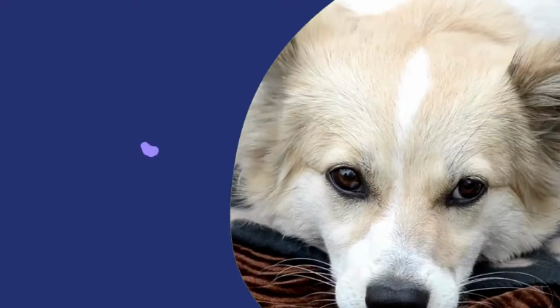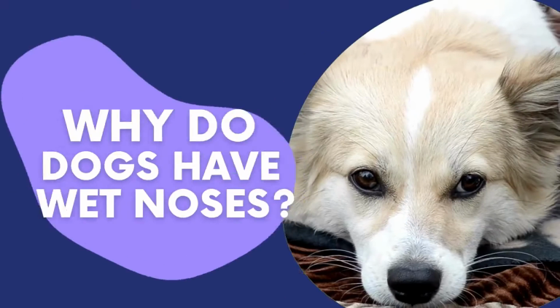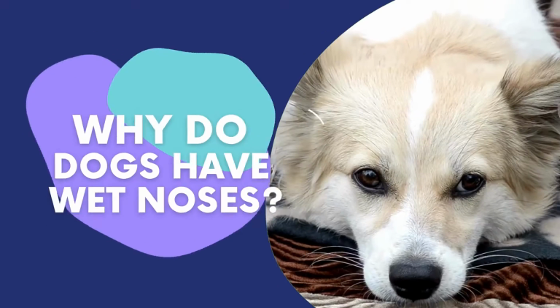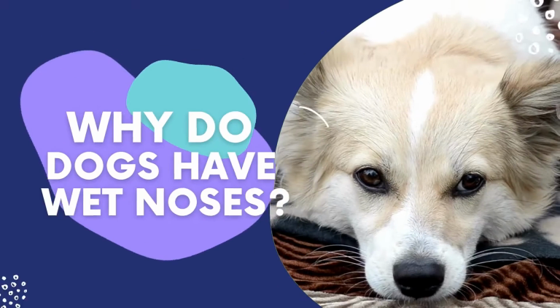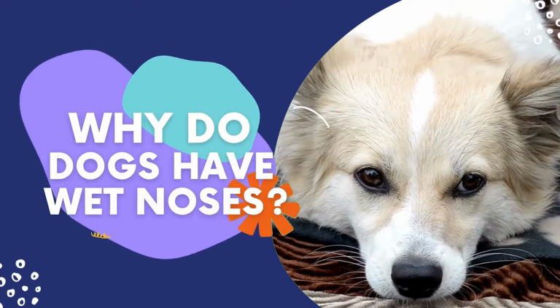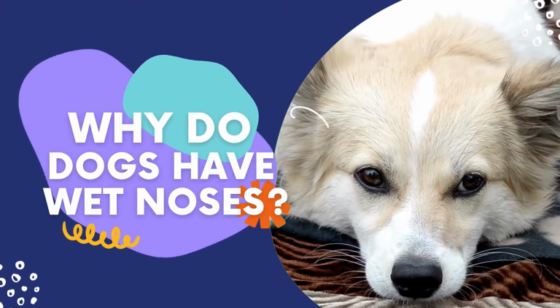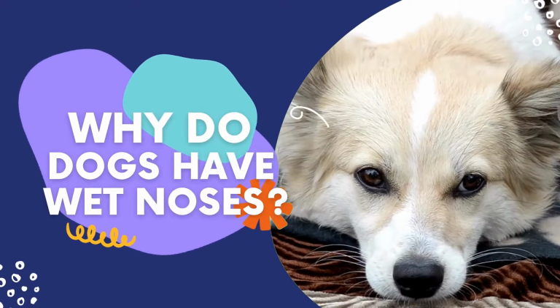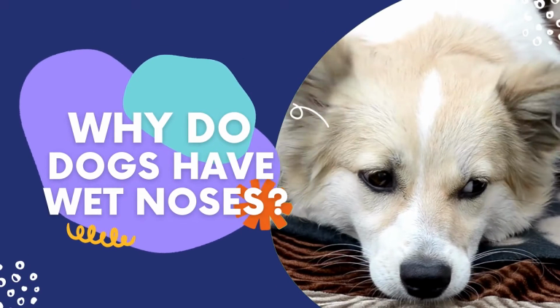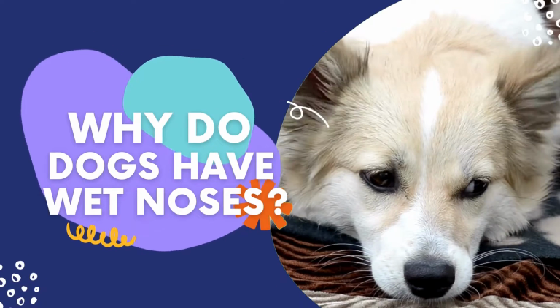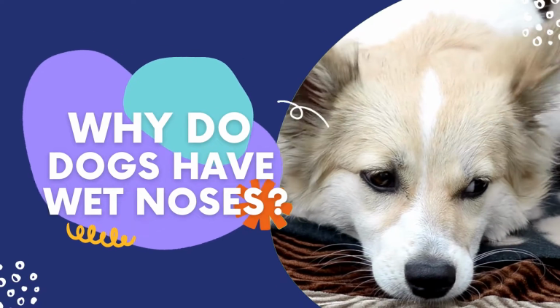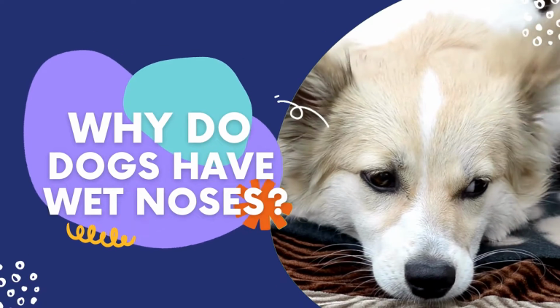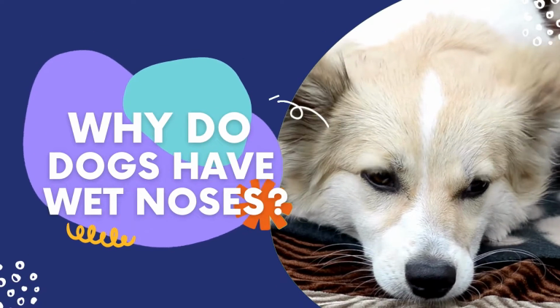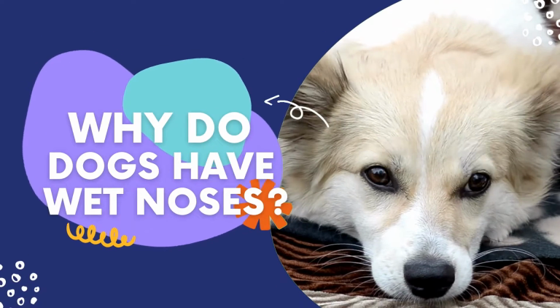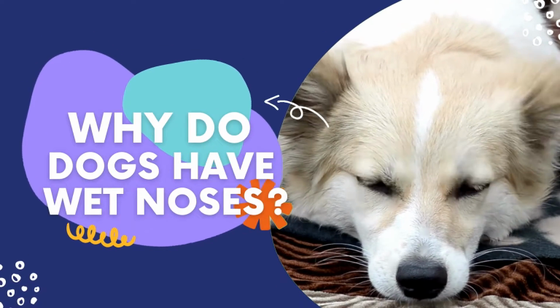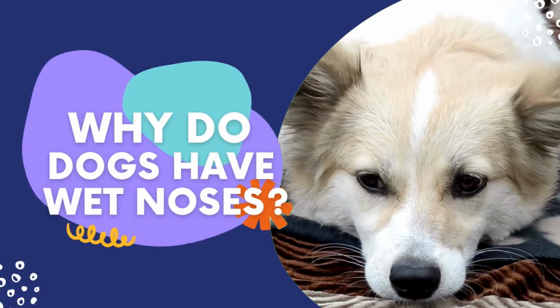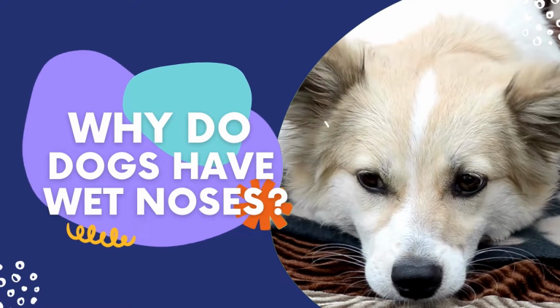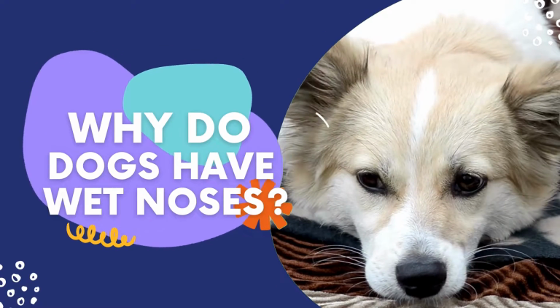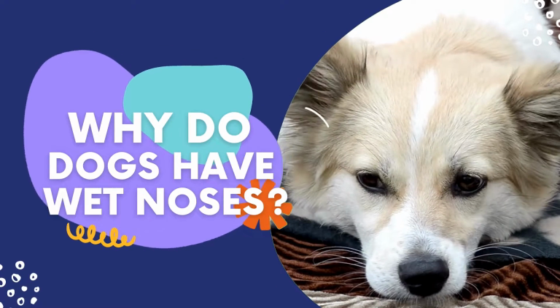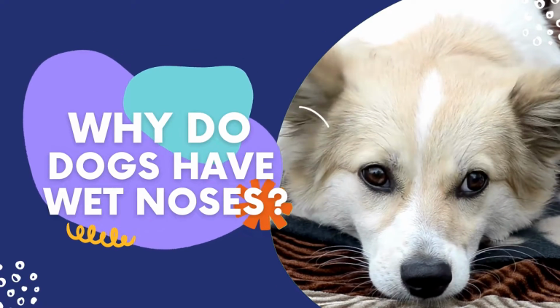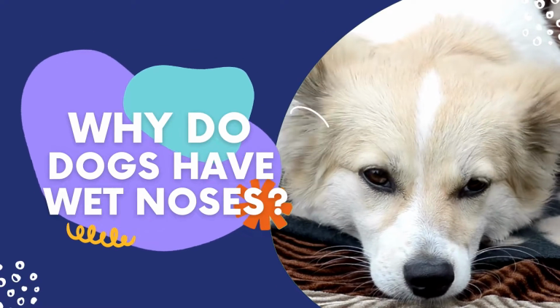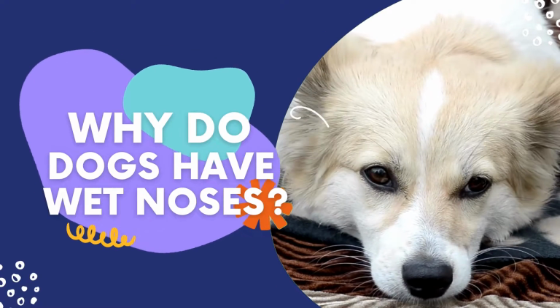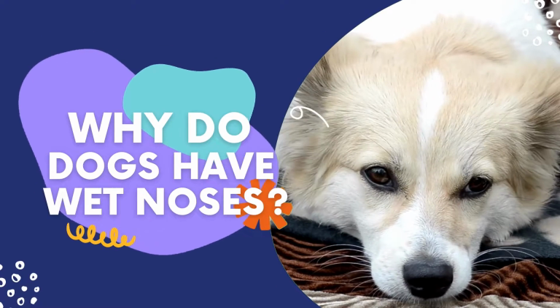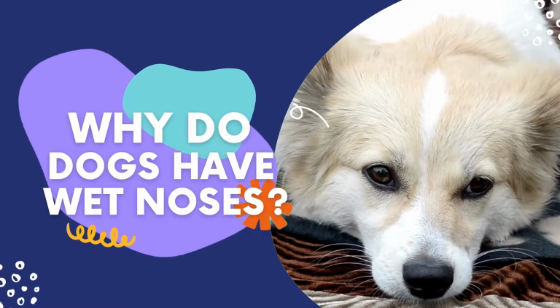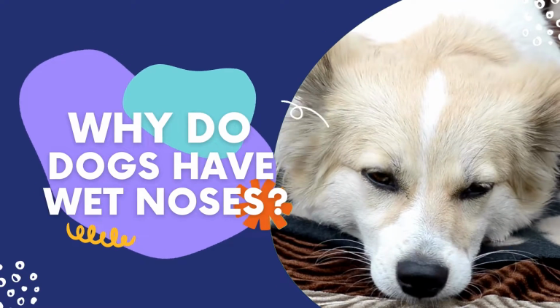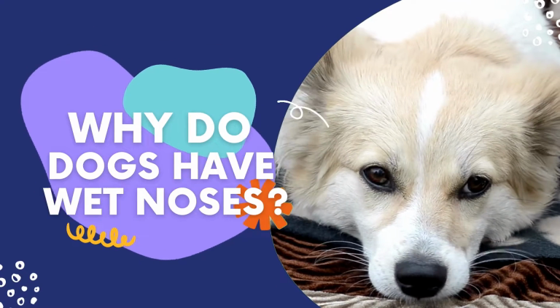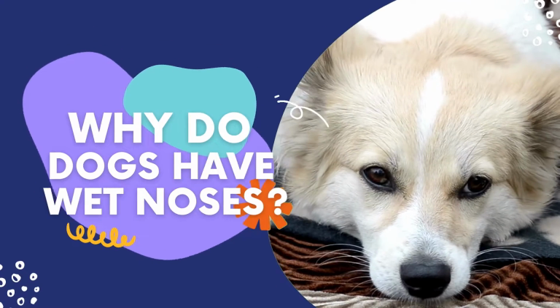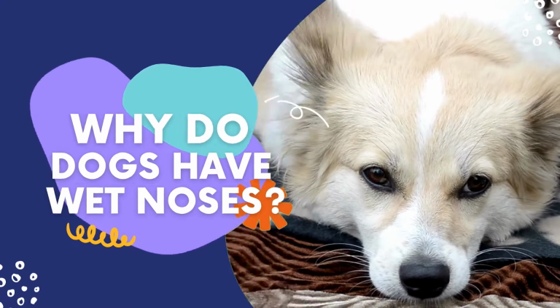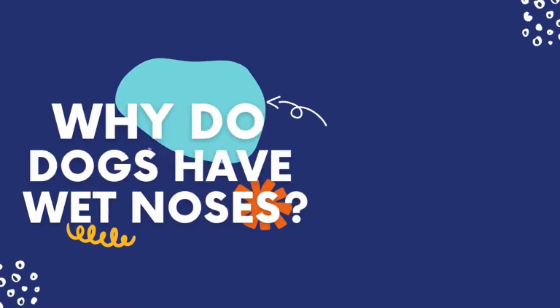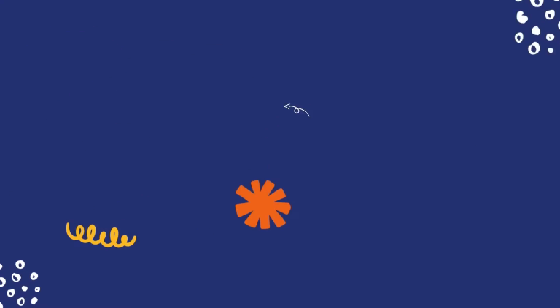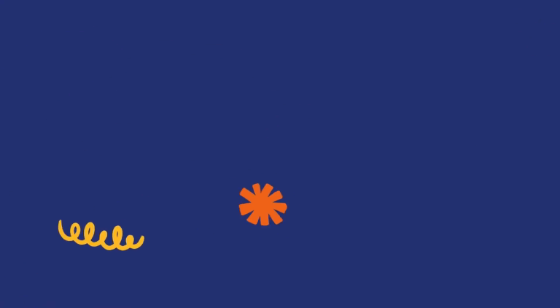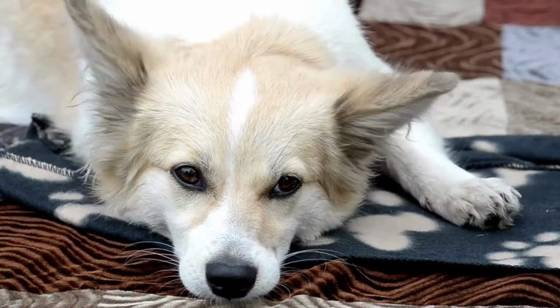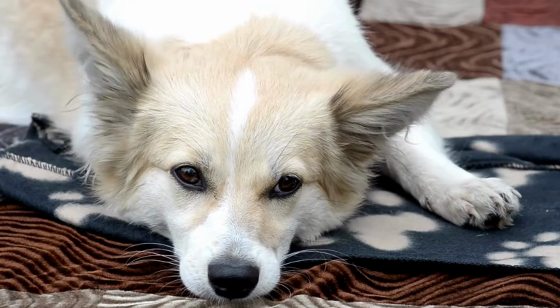Why do dogs have wet noses? Hello, and welcome back to our cute and informative channel for dog lovers.